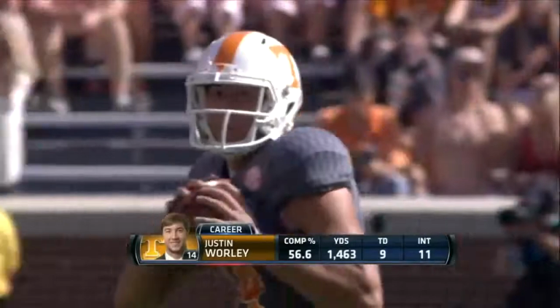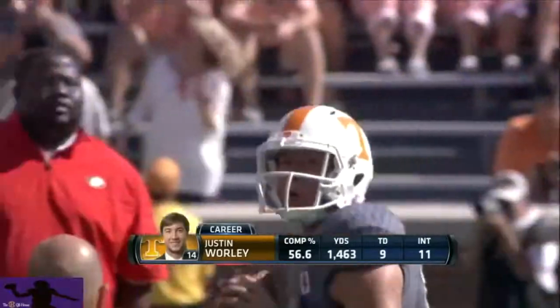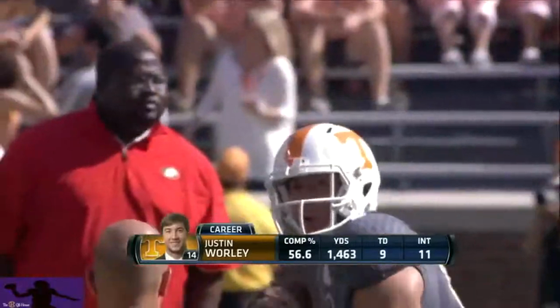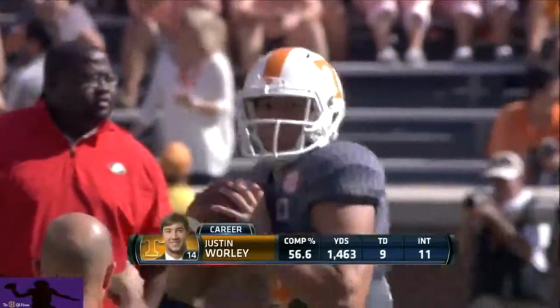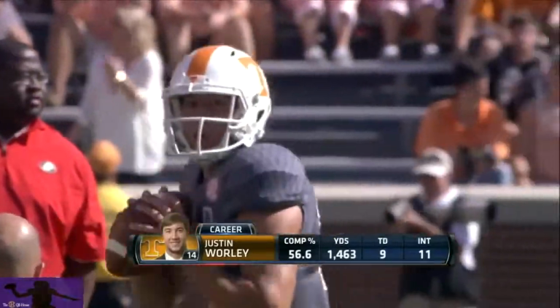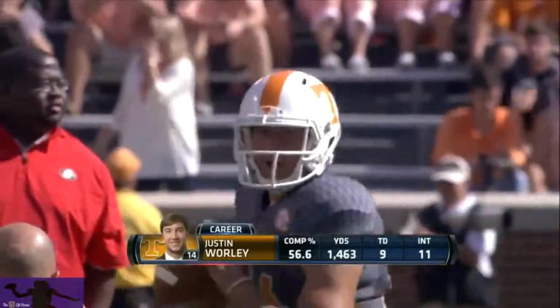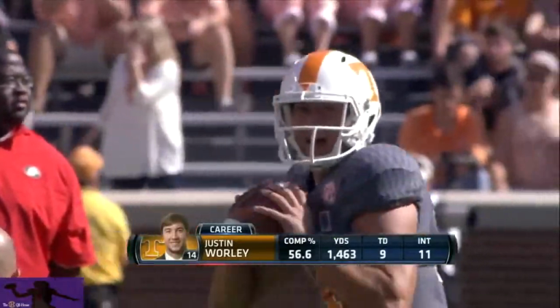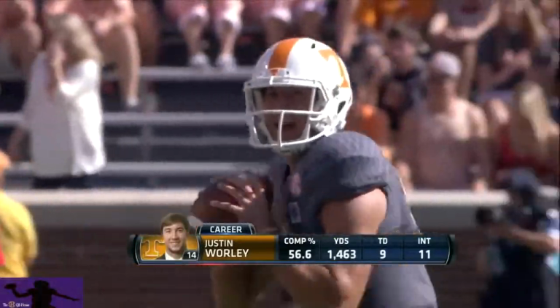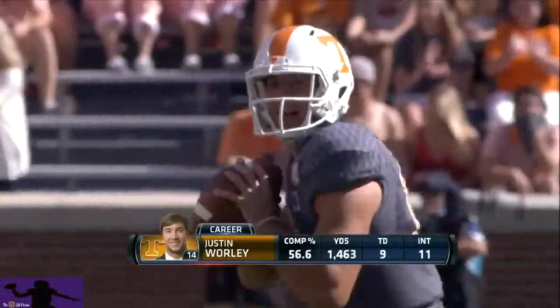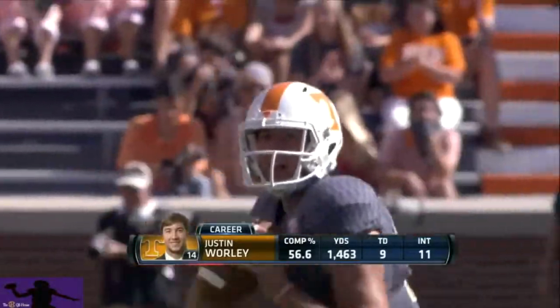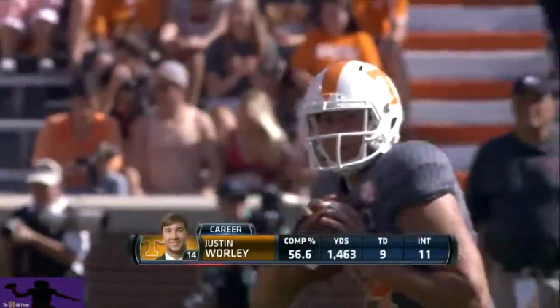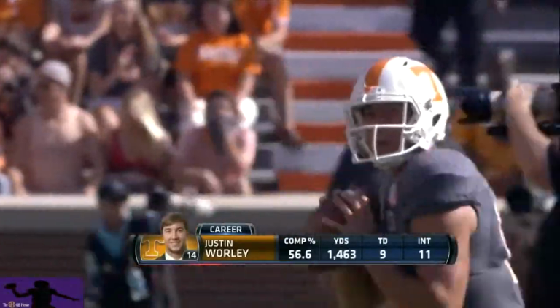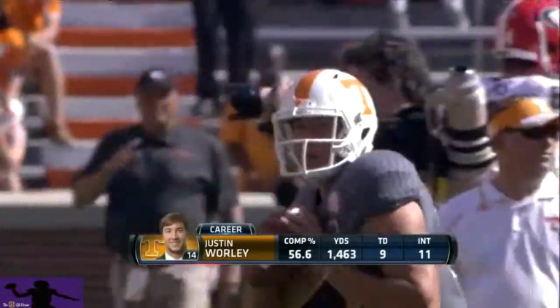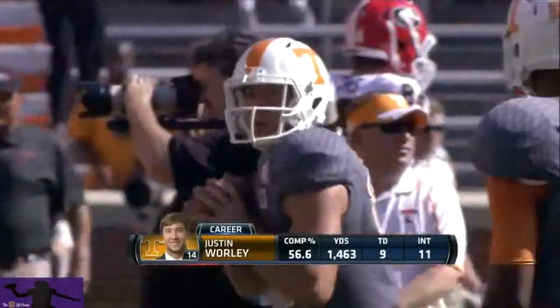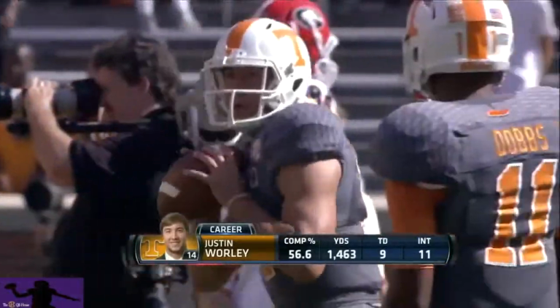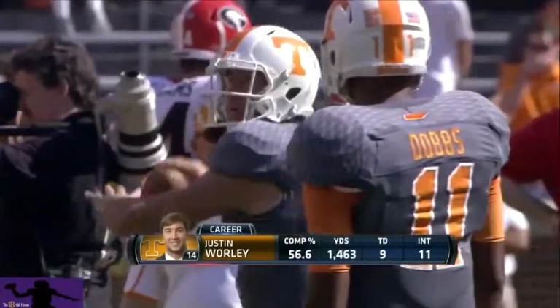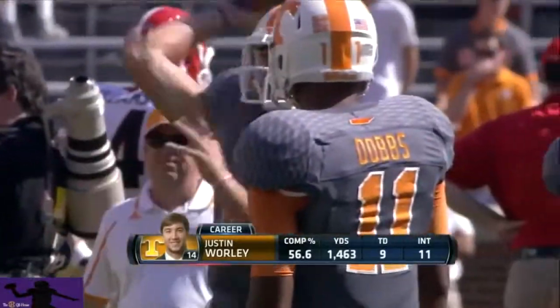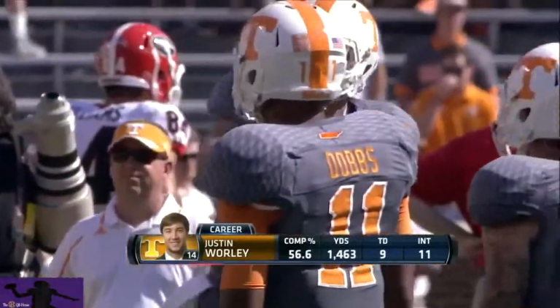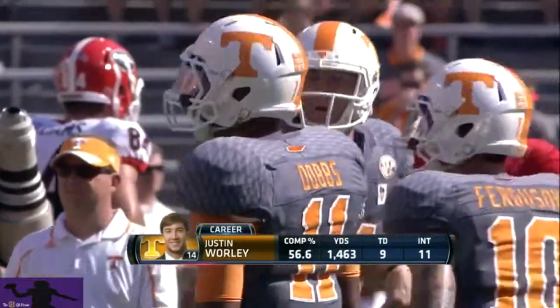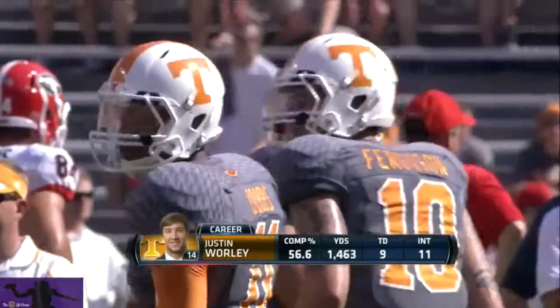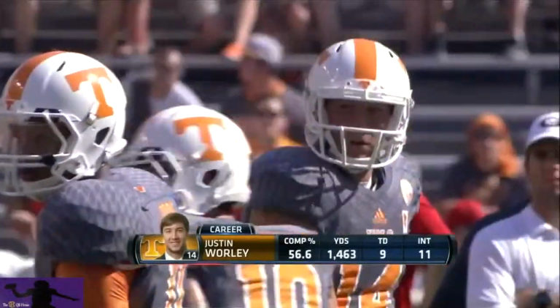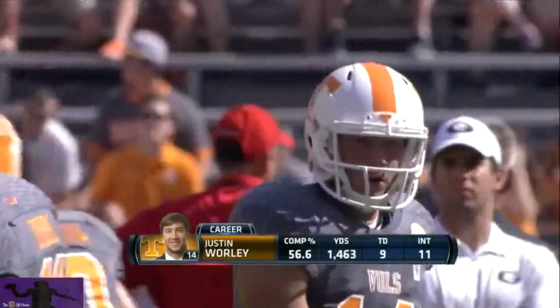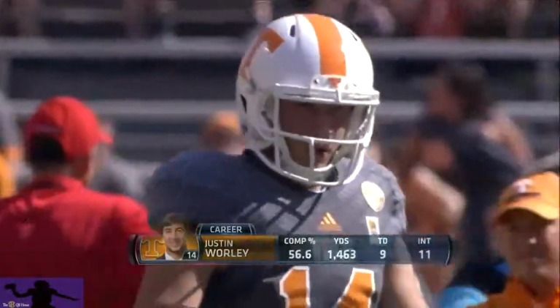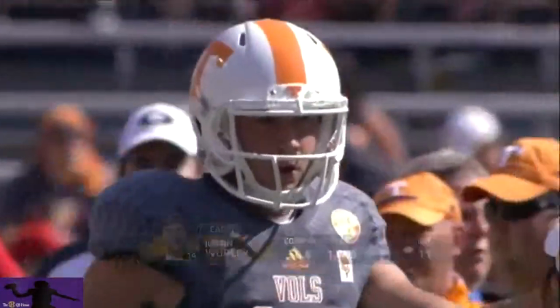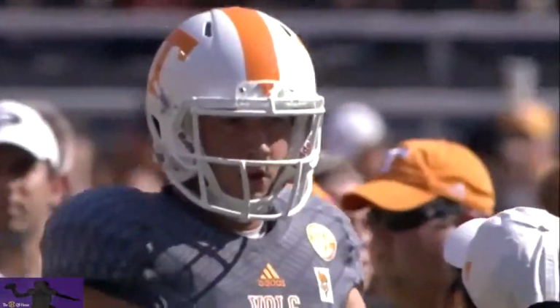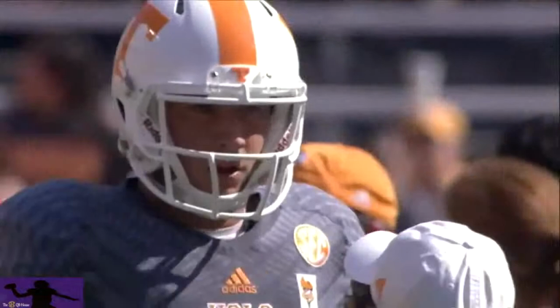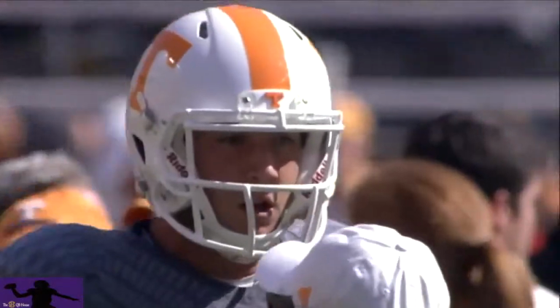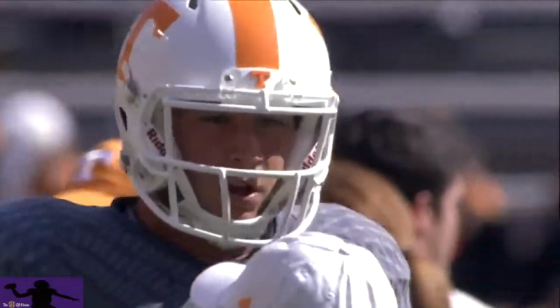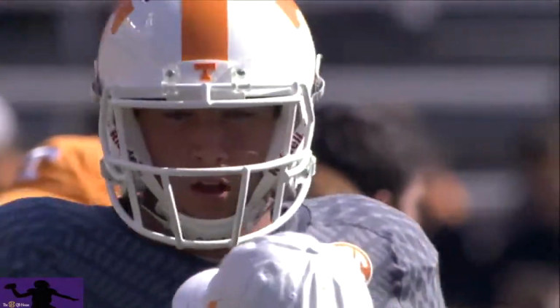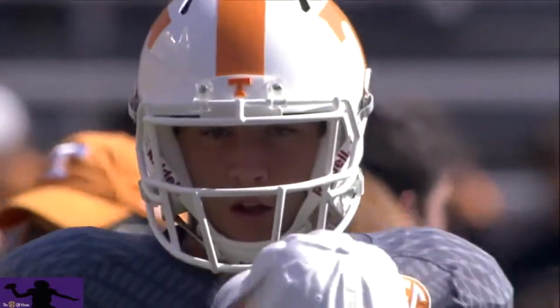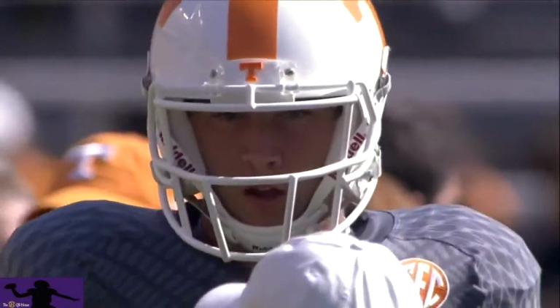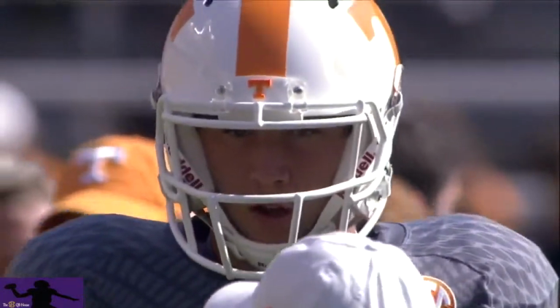But to do that, Justin Worley is going to have to have his most efficient game. He cannot have mistakes.